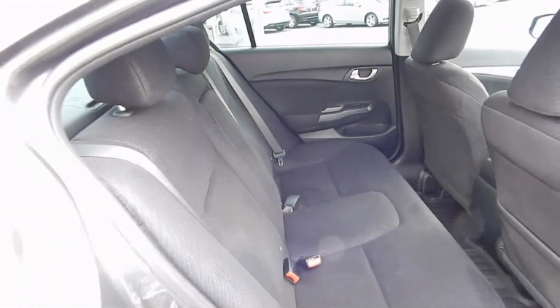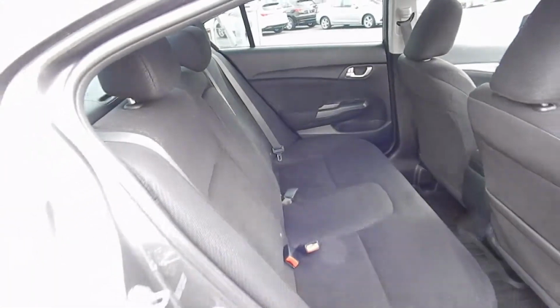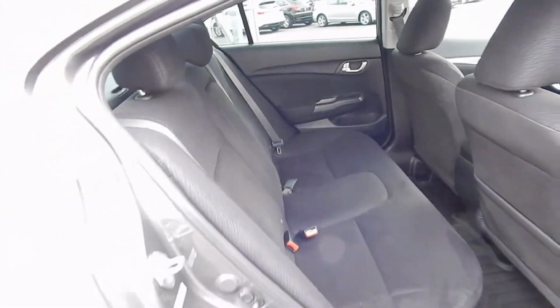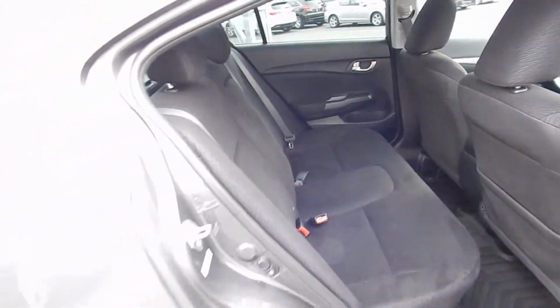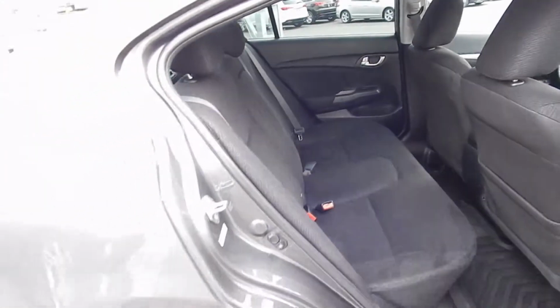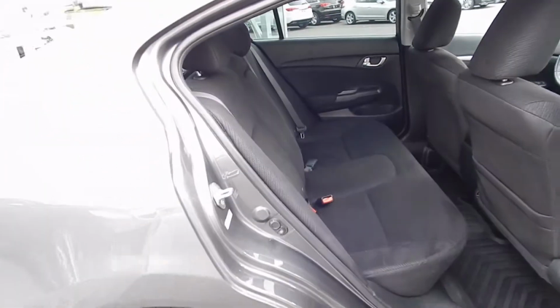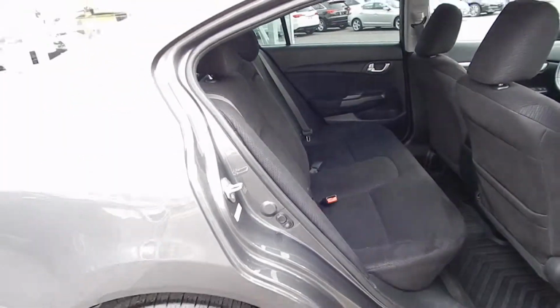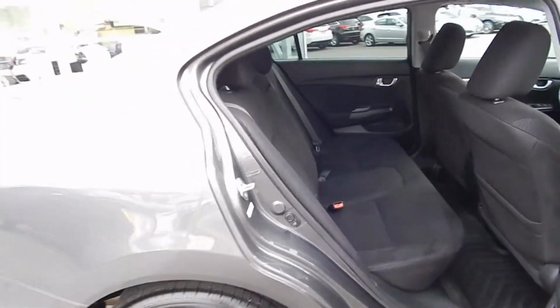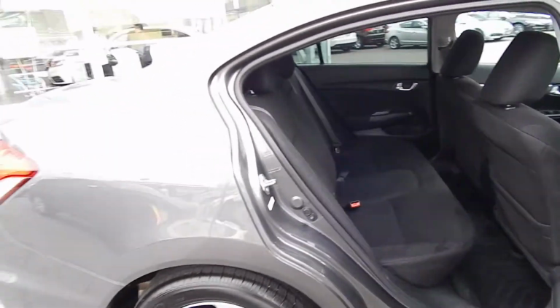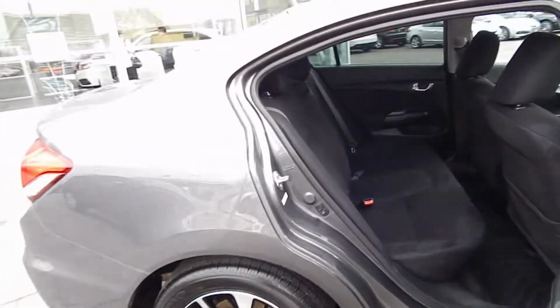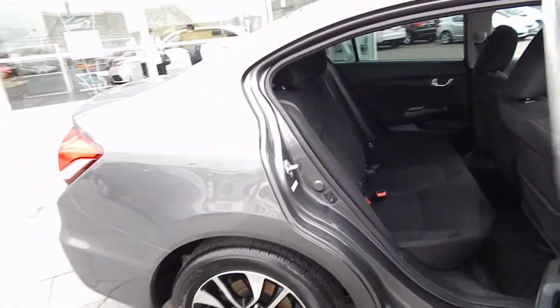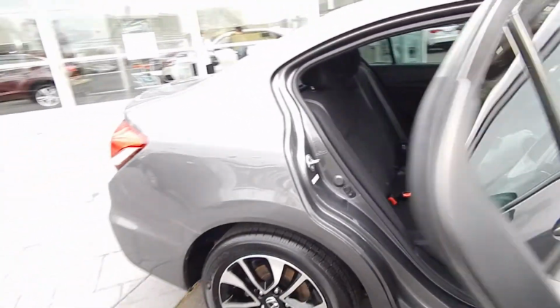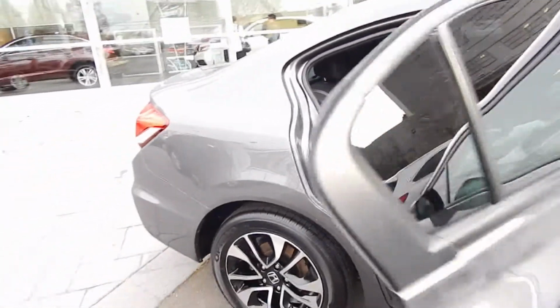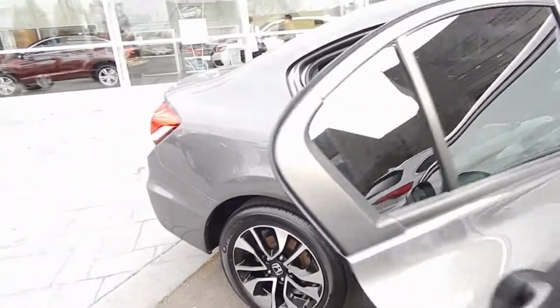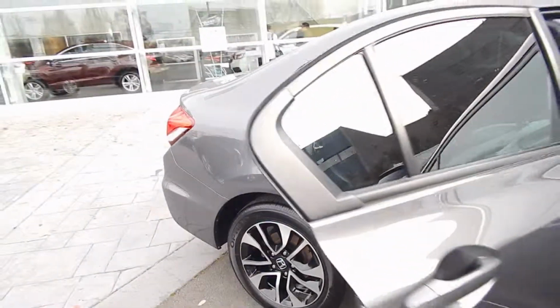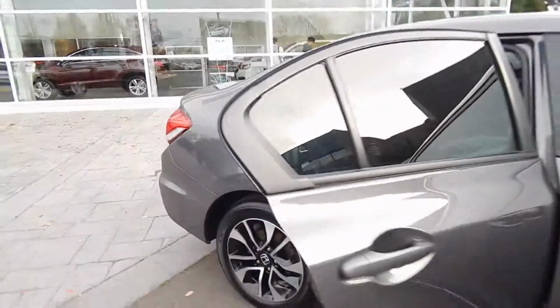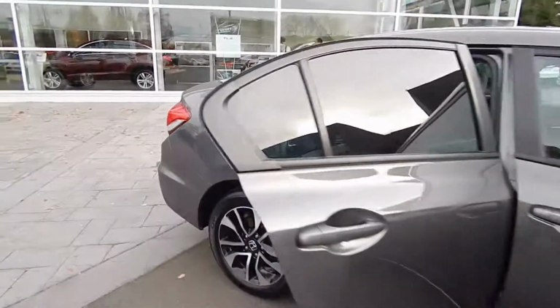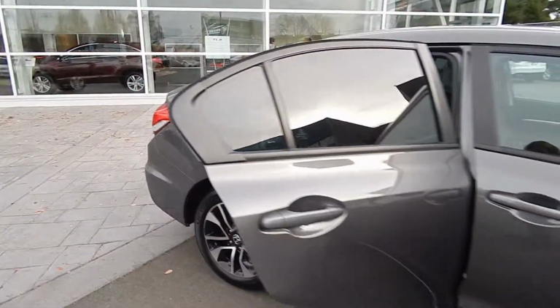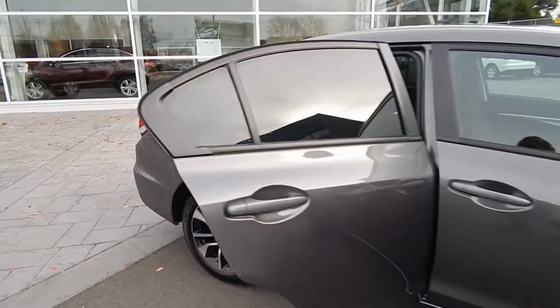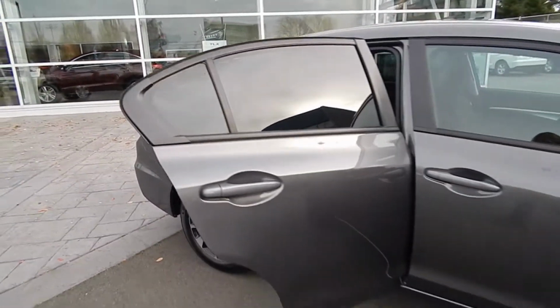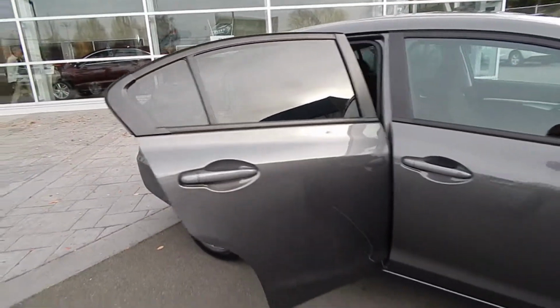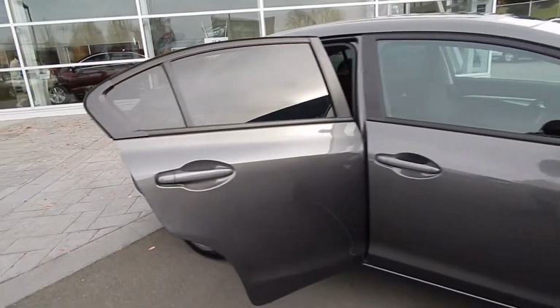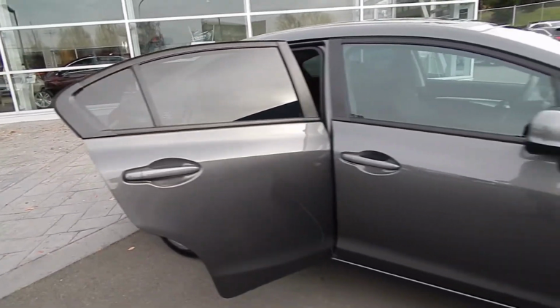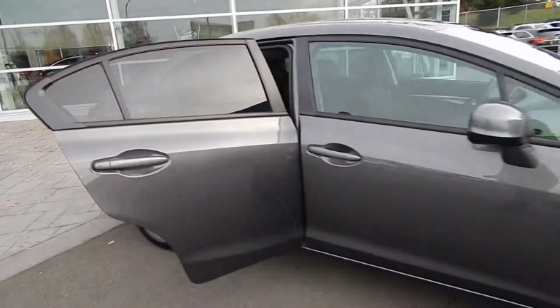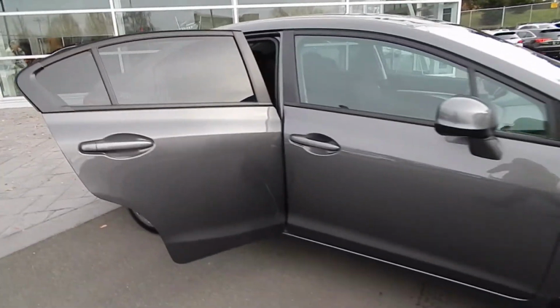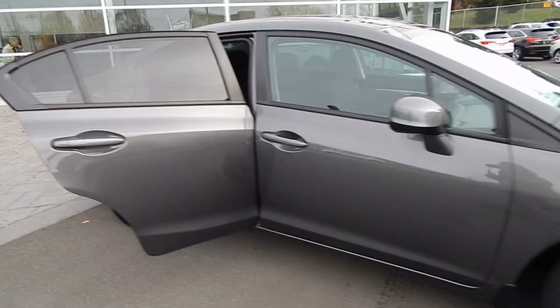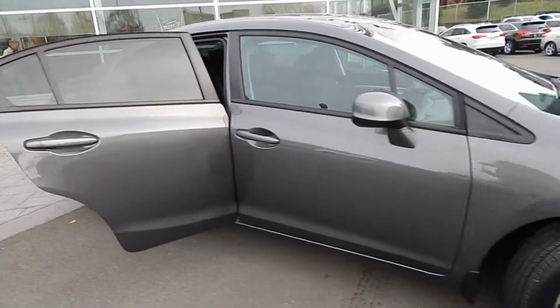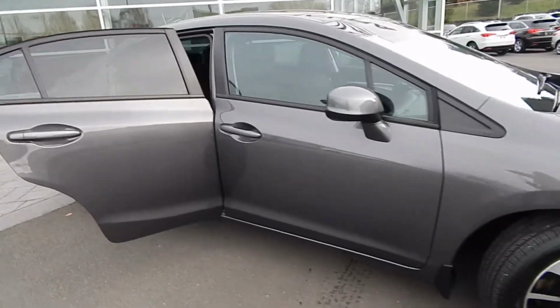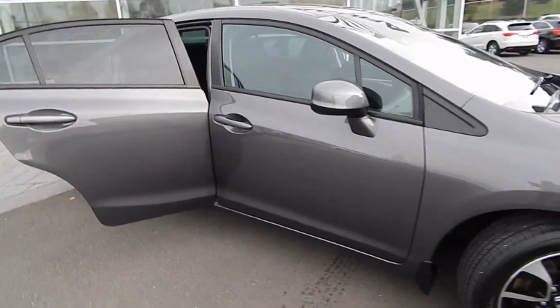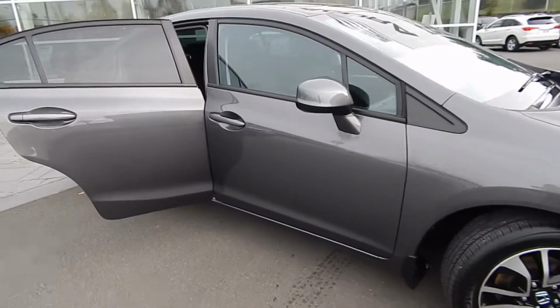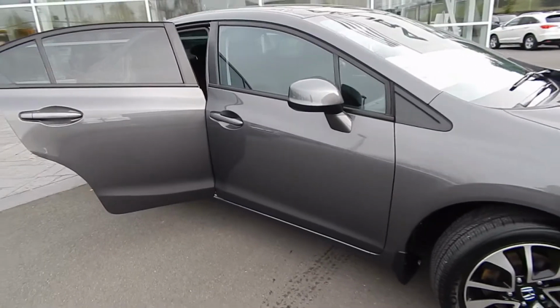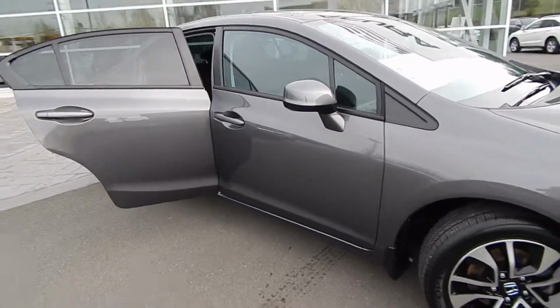We specialize in financing pre-owned vehicles and getting the best rates from most banks and lenders in BC. Call us today to book your test drive.